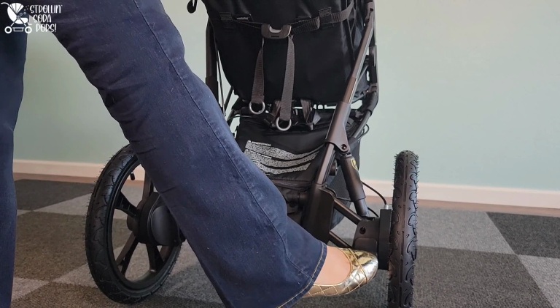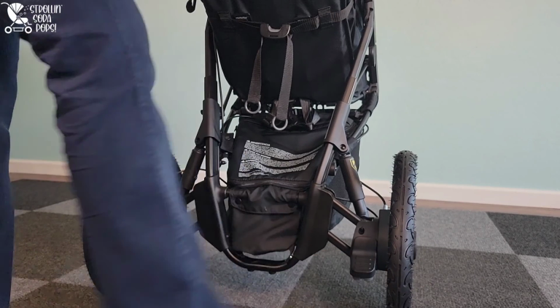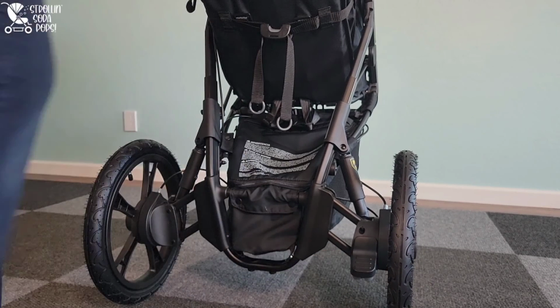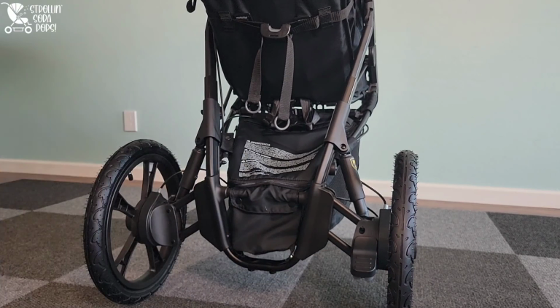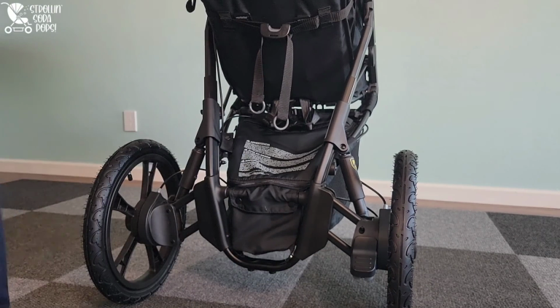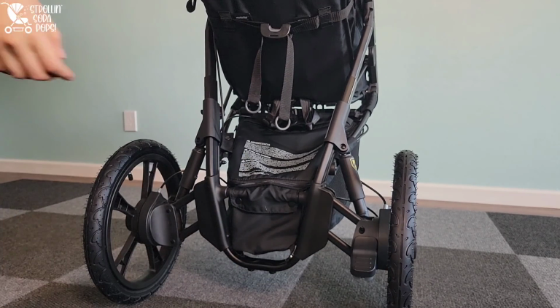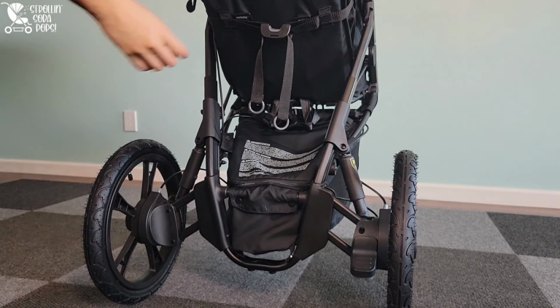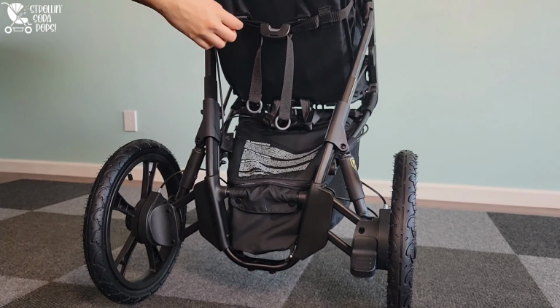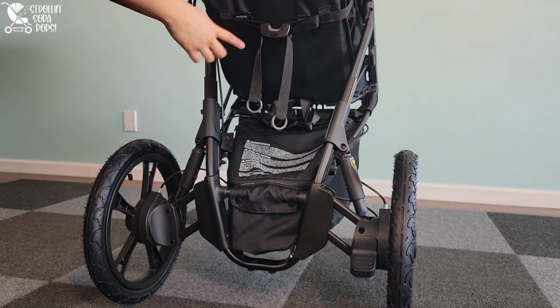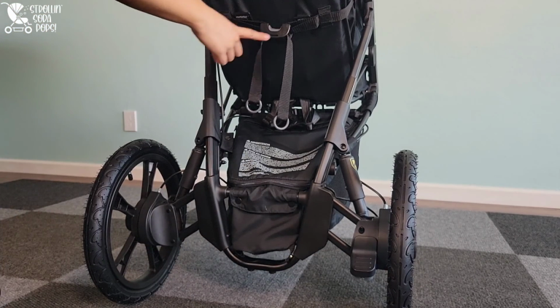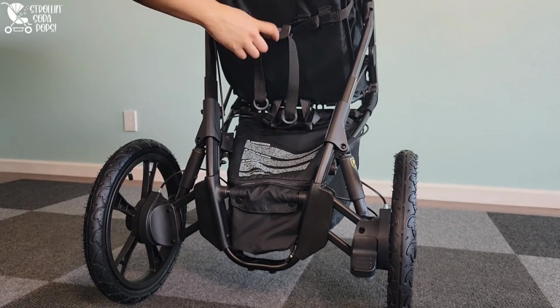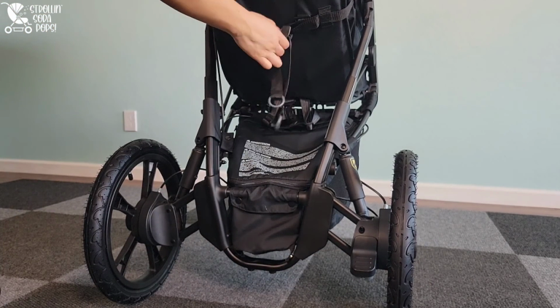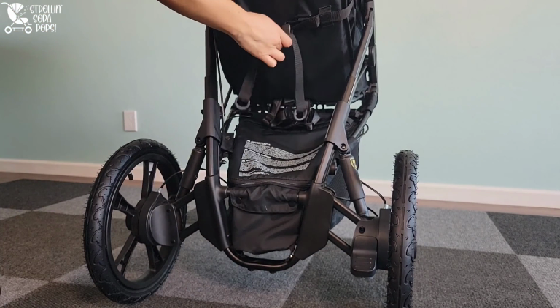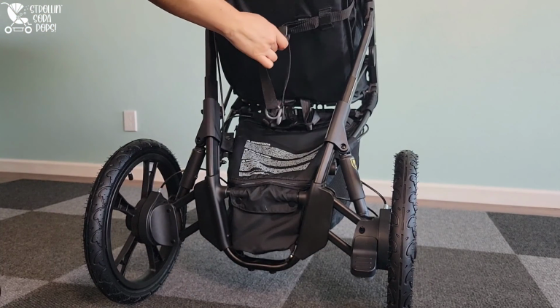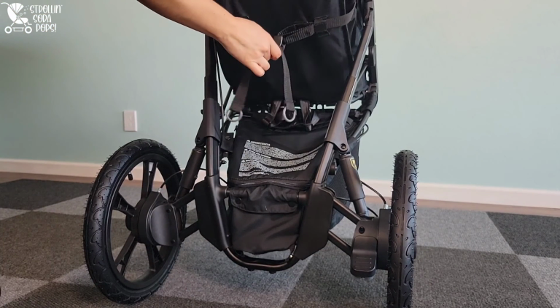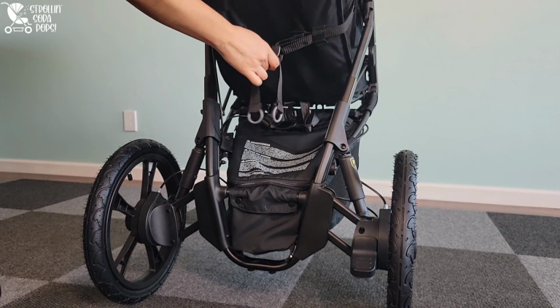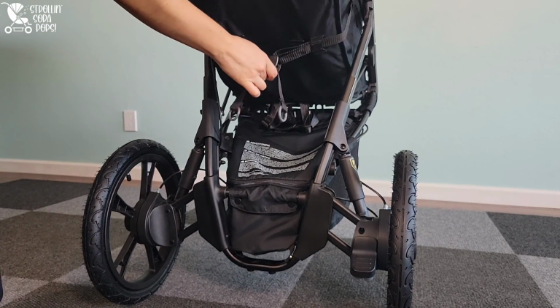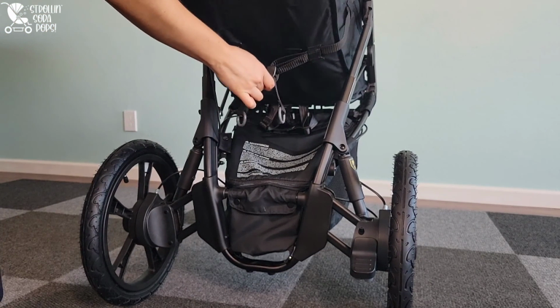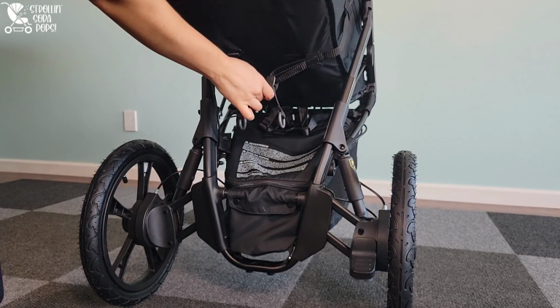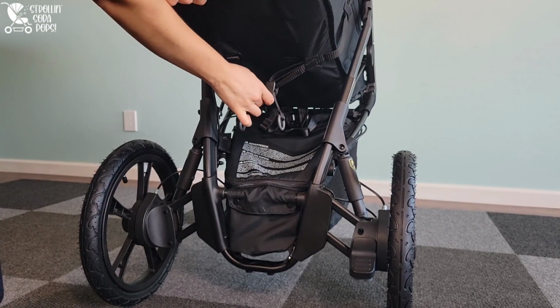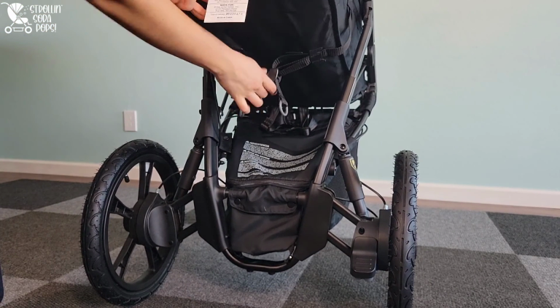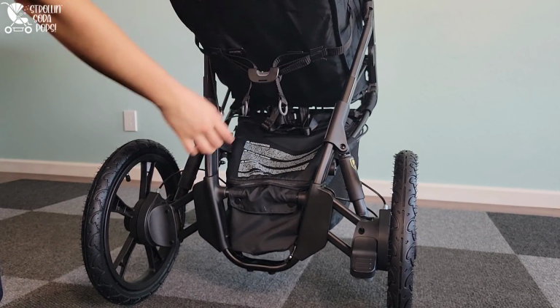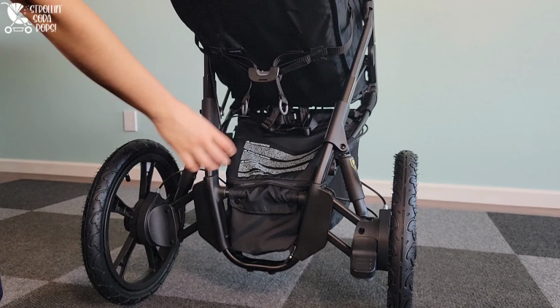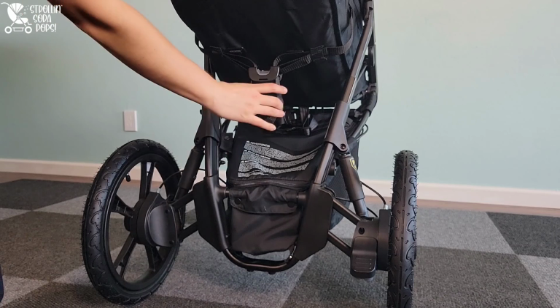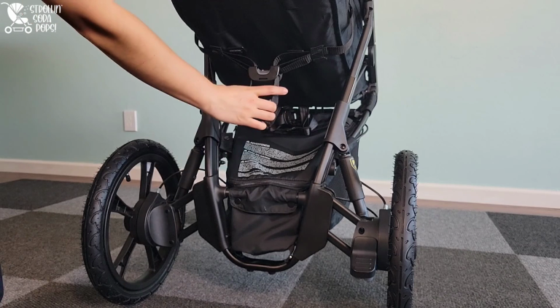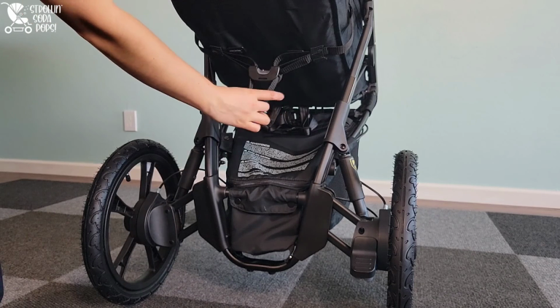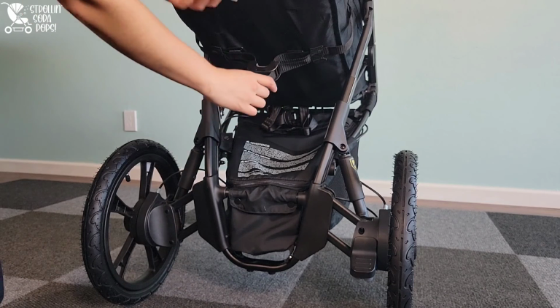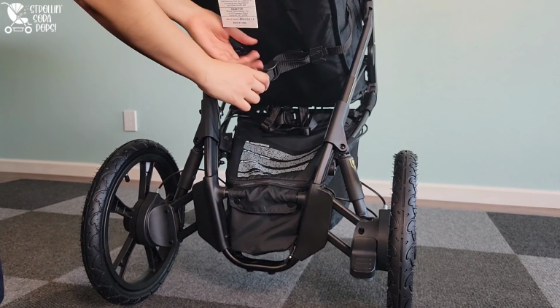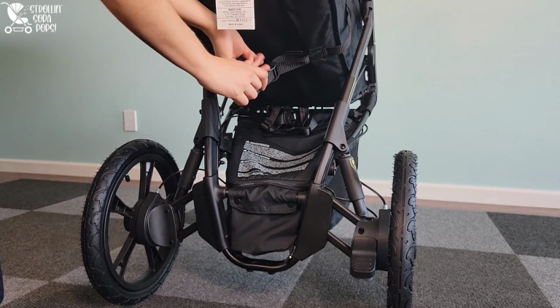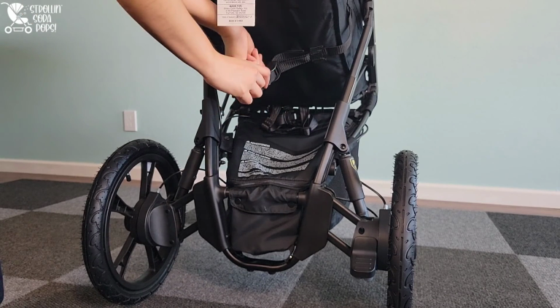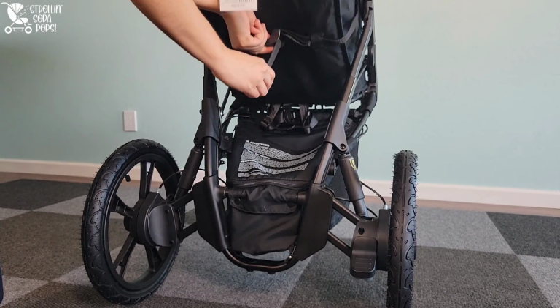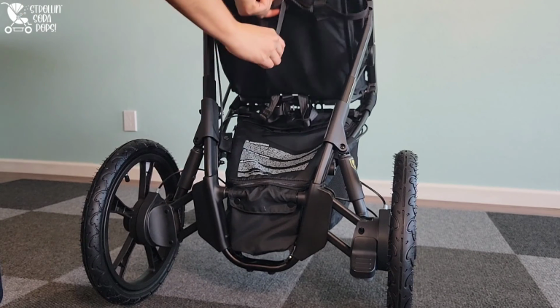You can also see the belt-style recline system built onto the Wayfinder. That's a great option to have when you're out and about.